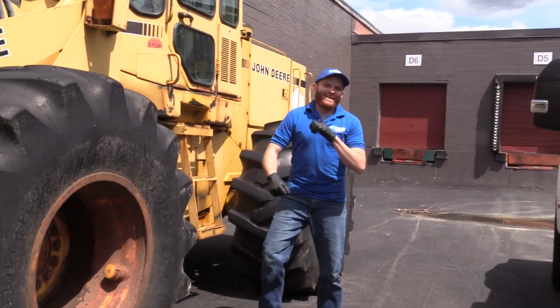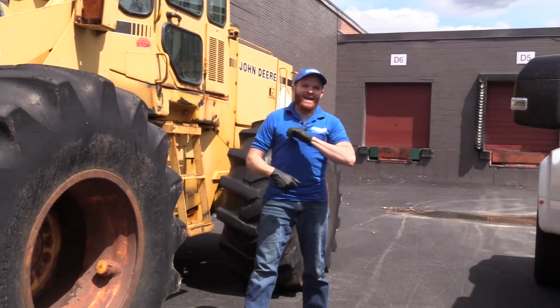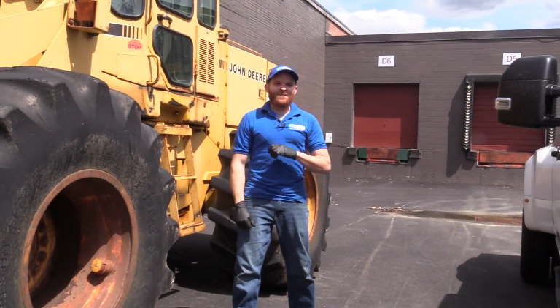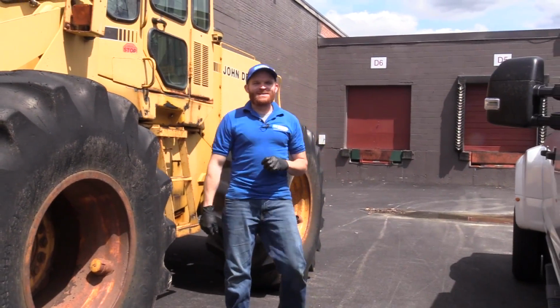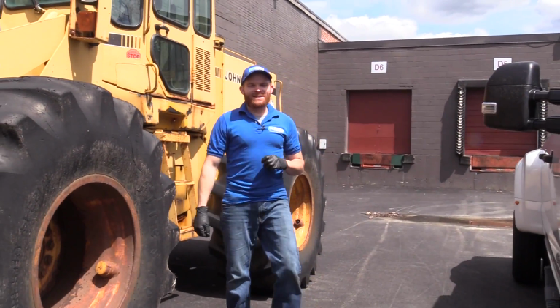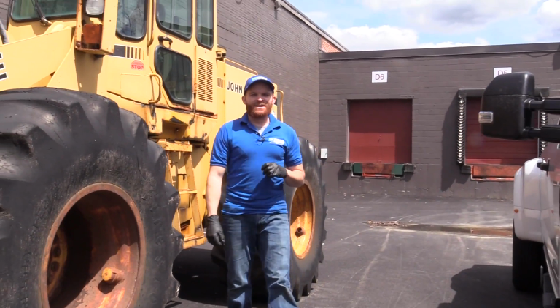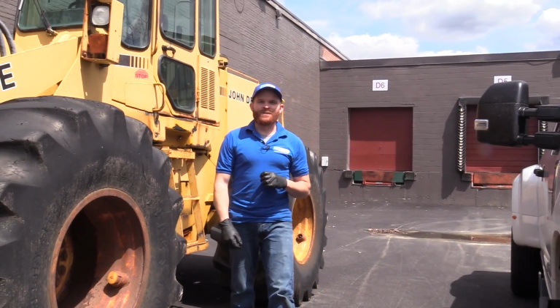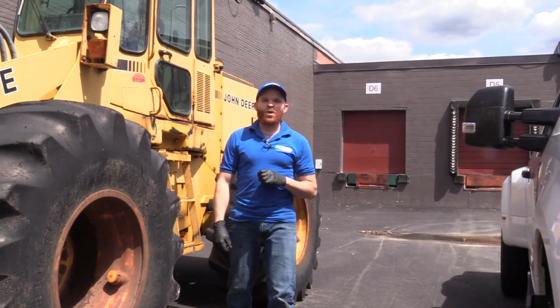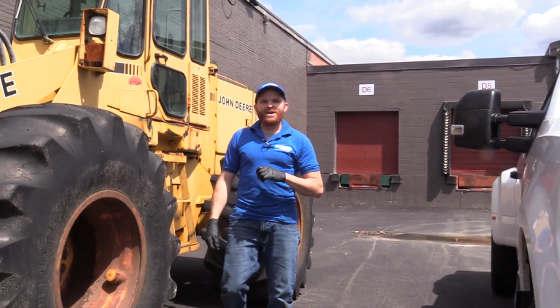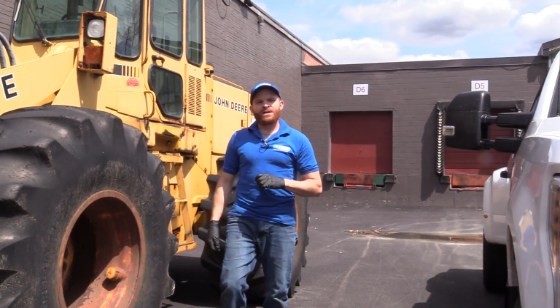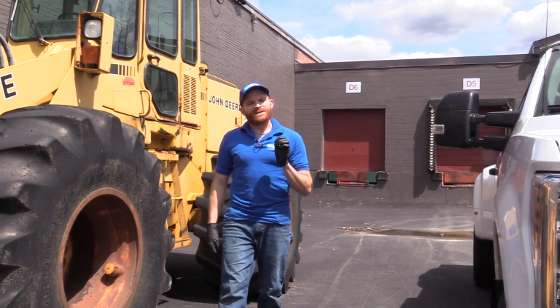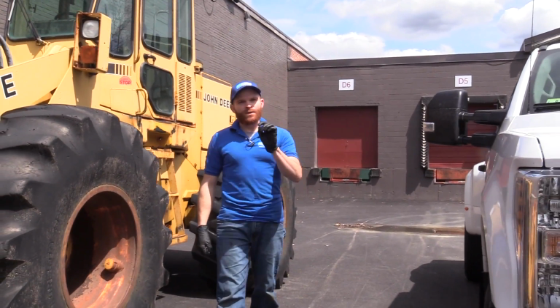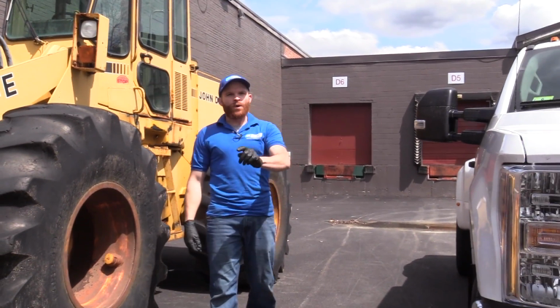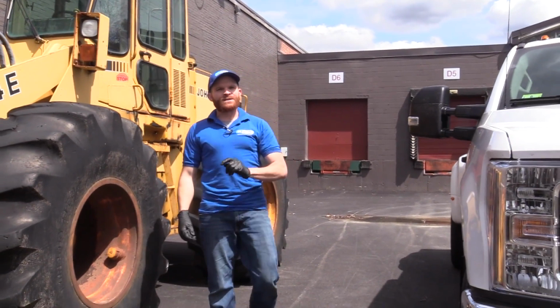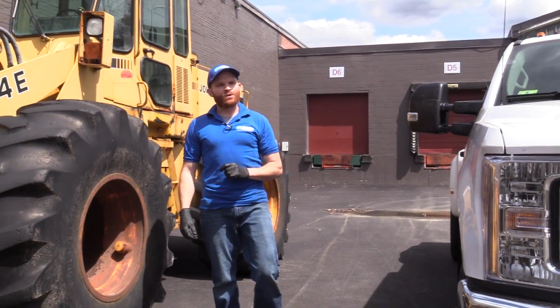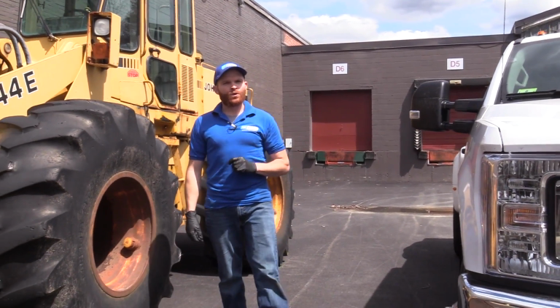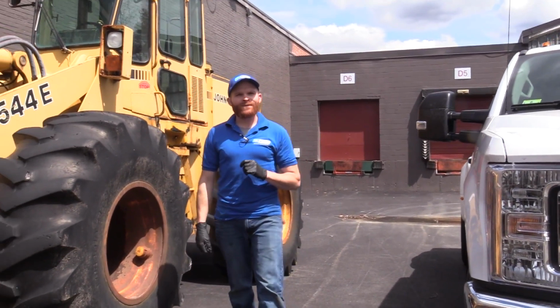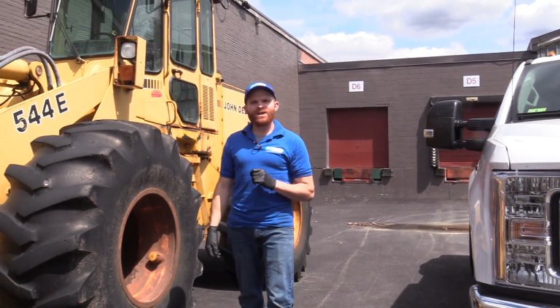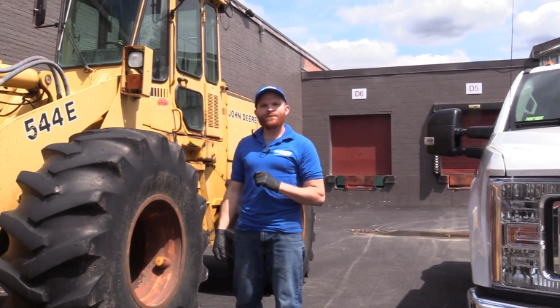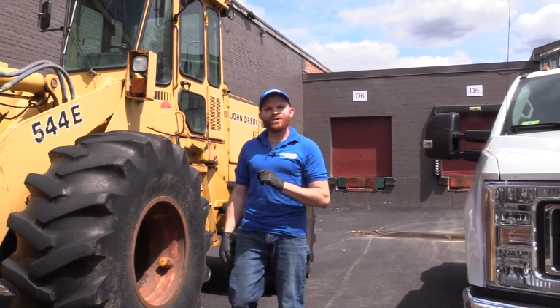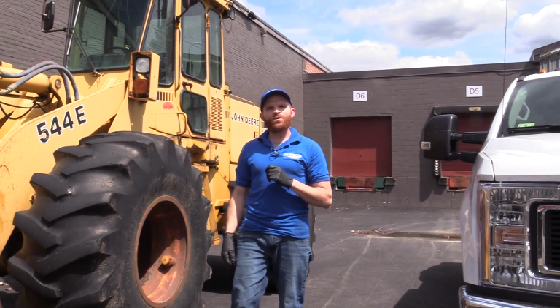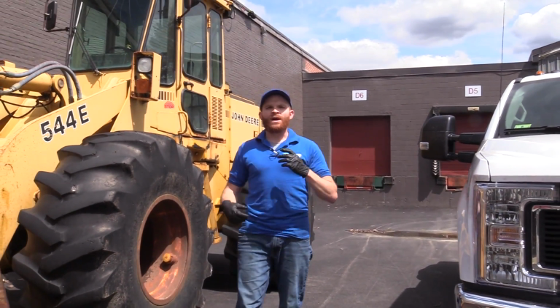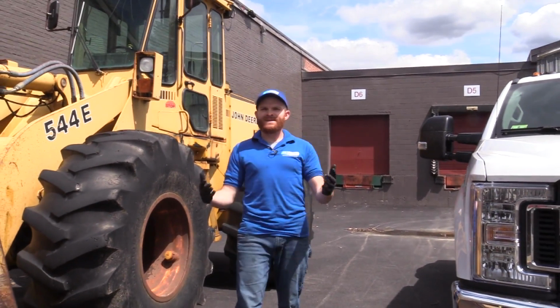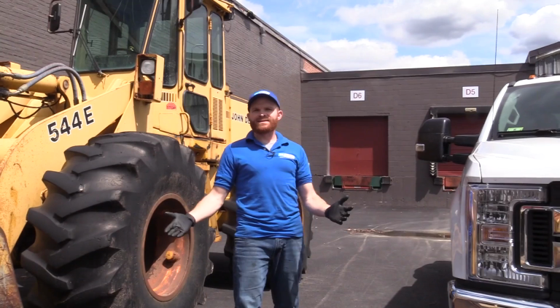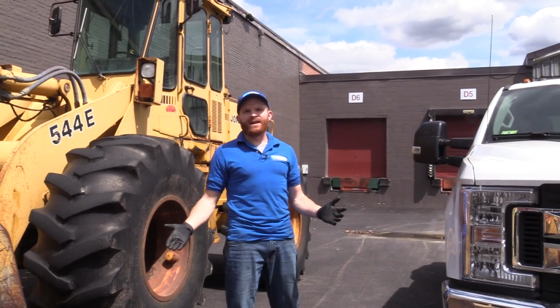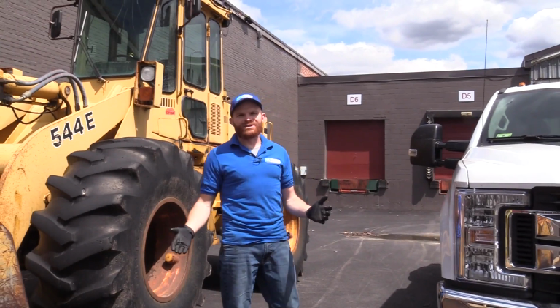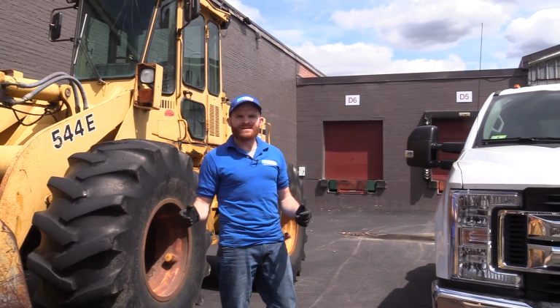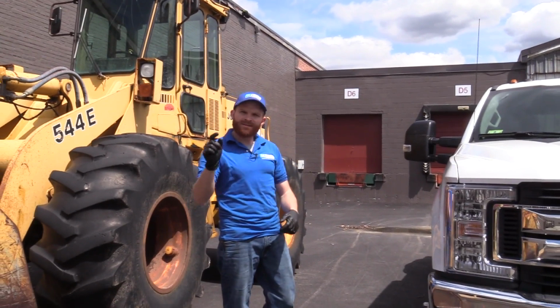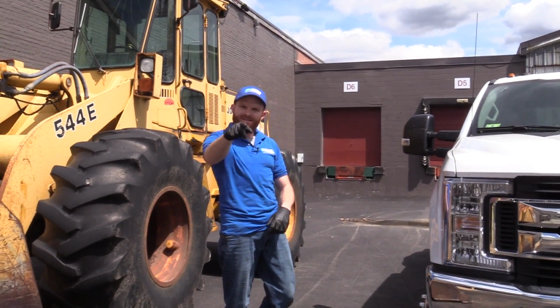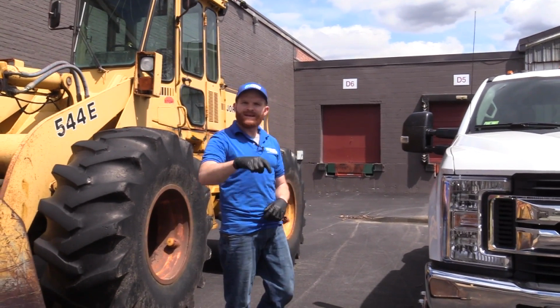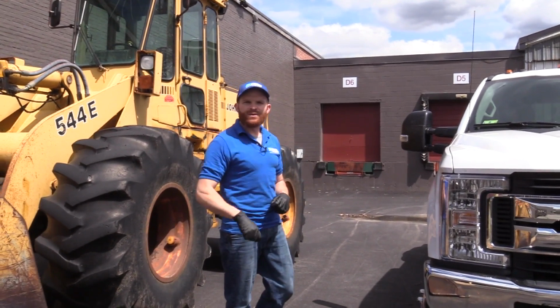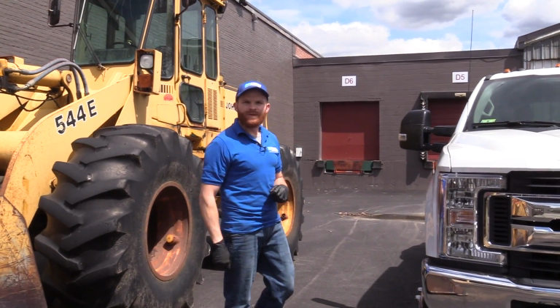Hey friends, it's Len here from 1A Auto. Today we want to do a quick video for you on diesel engines. Let's get into it.